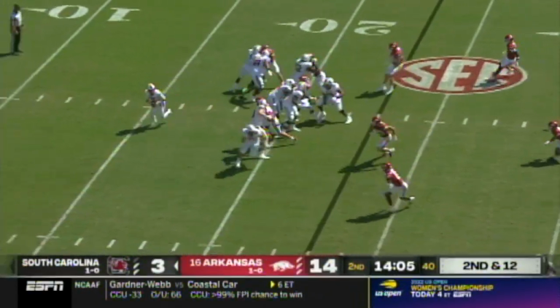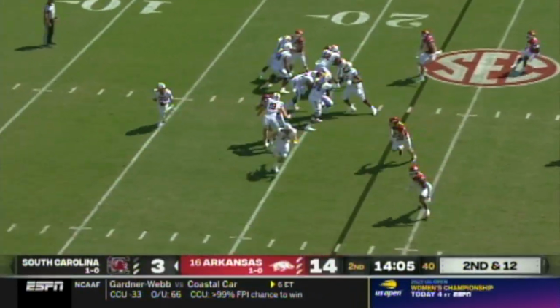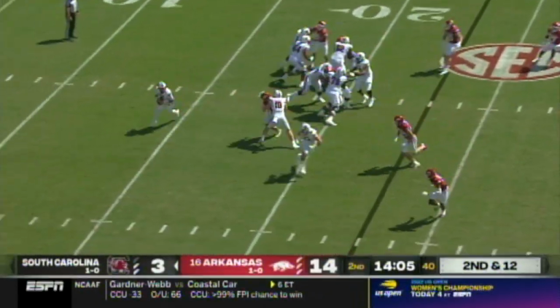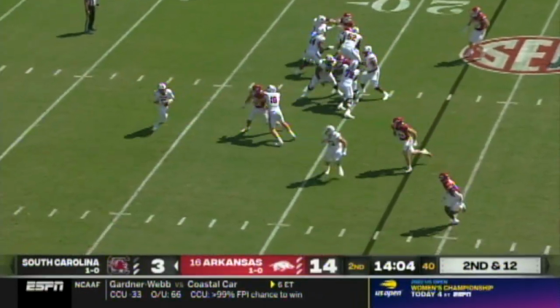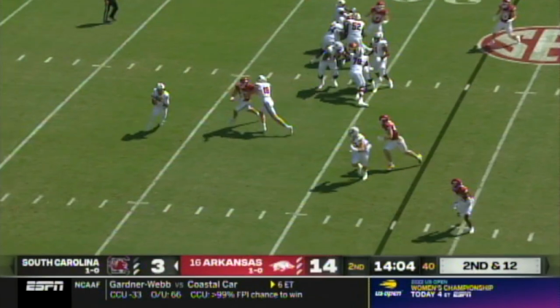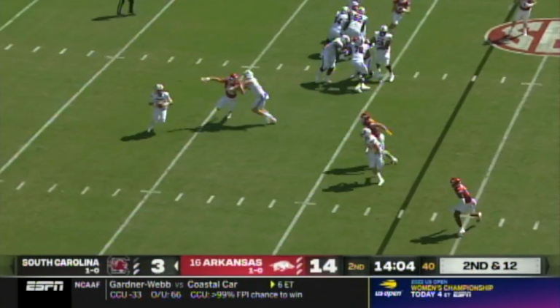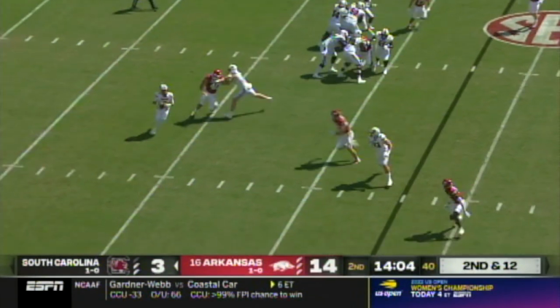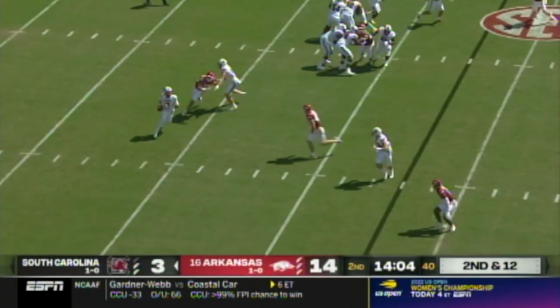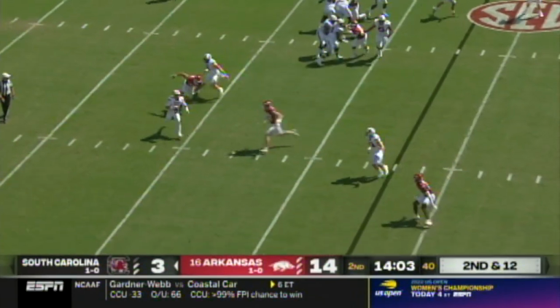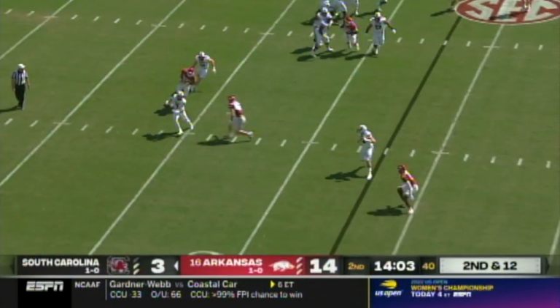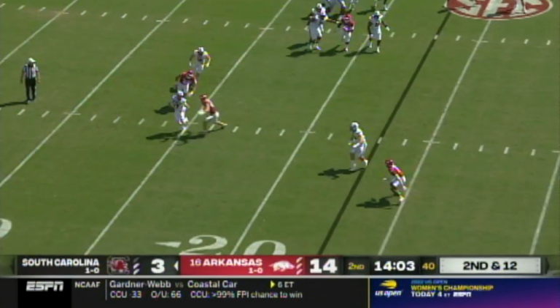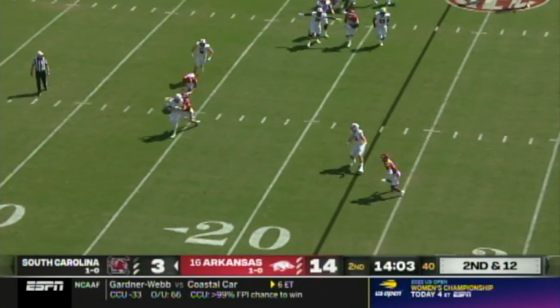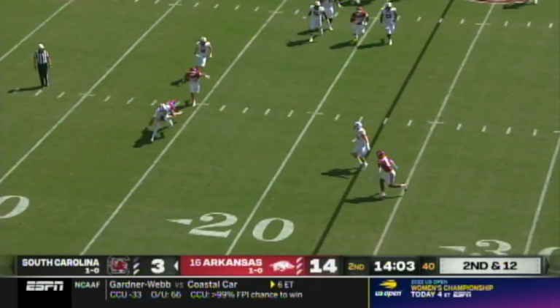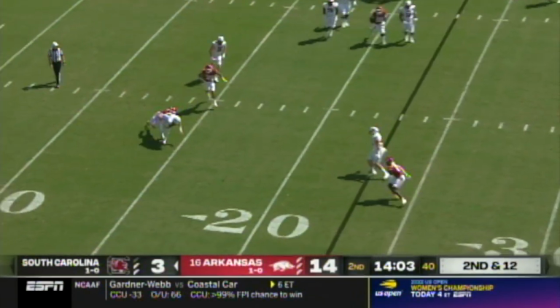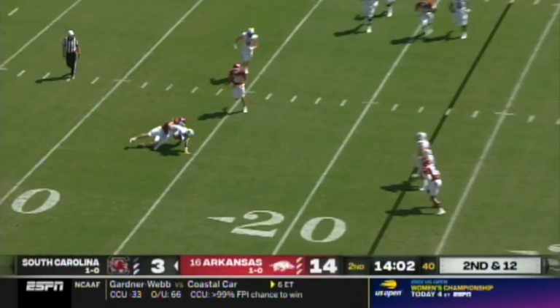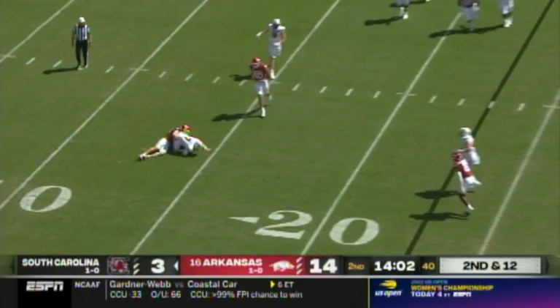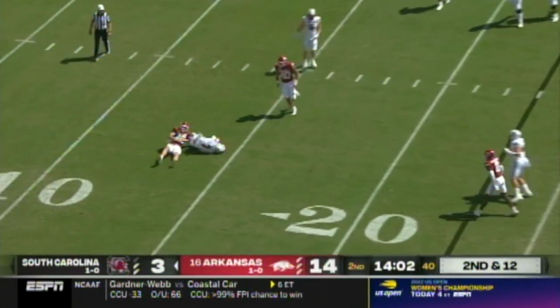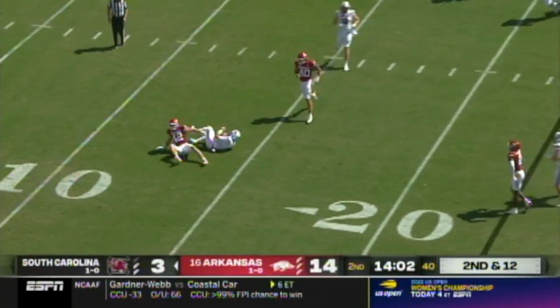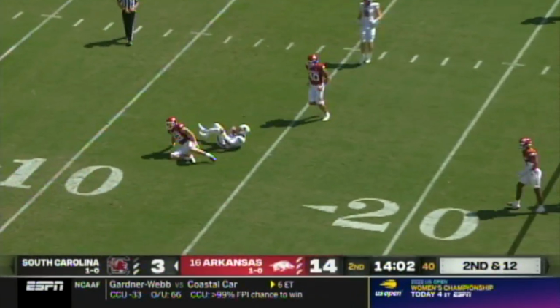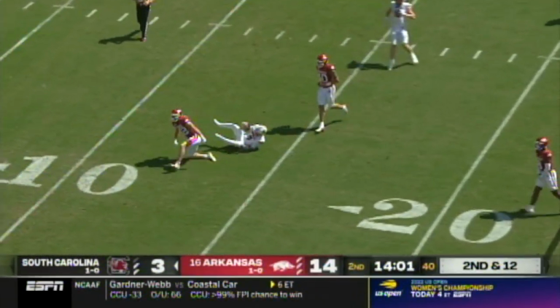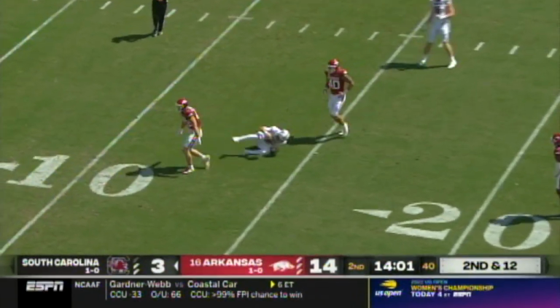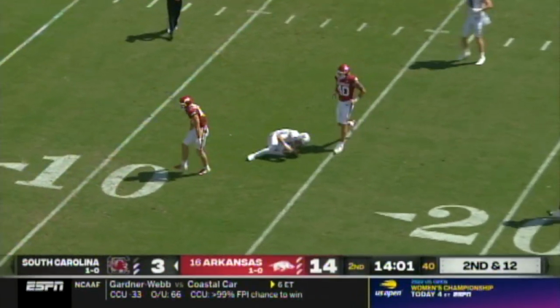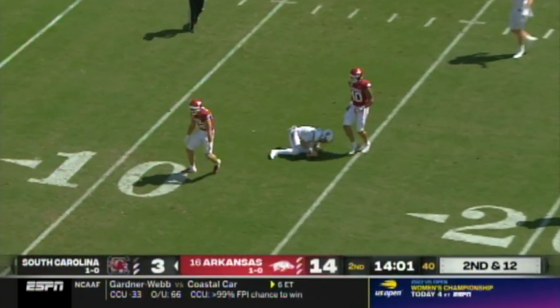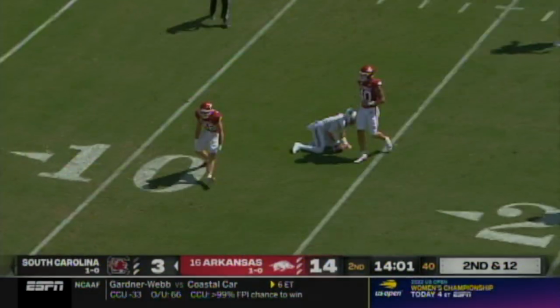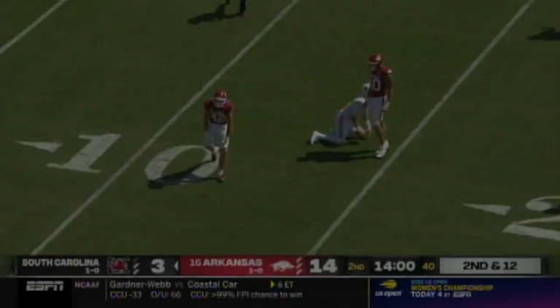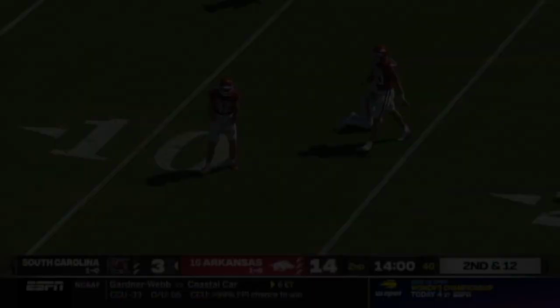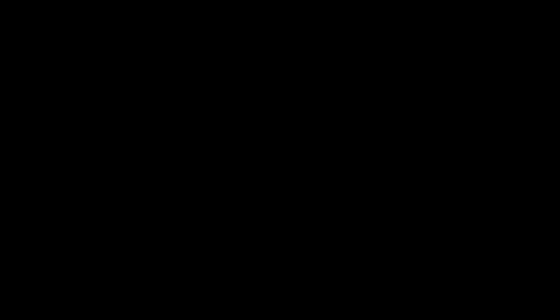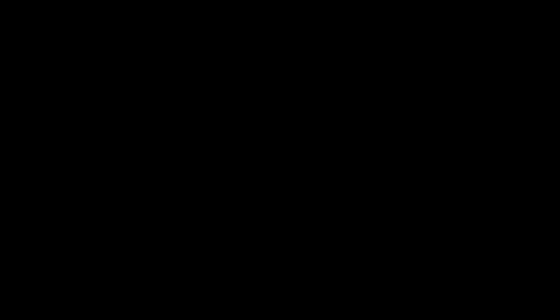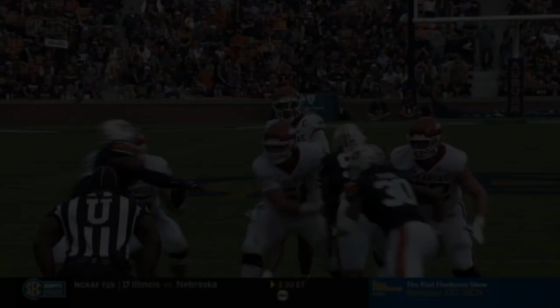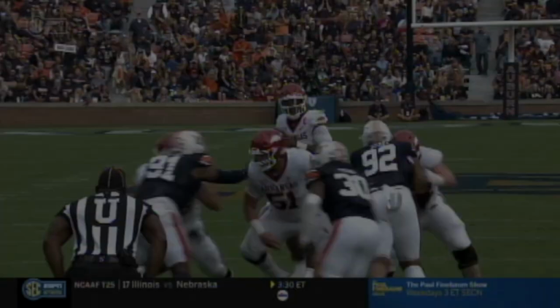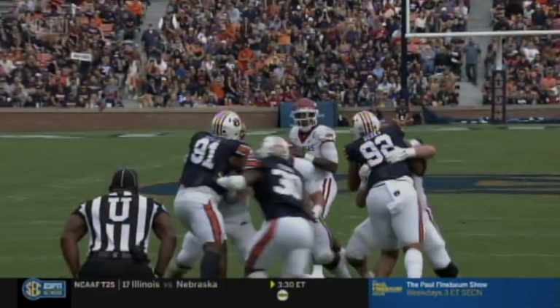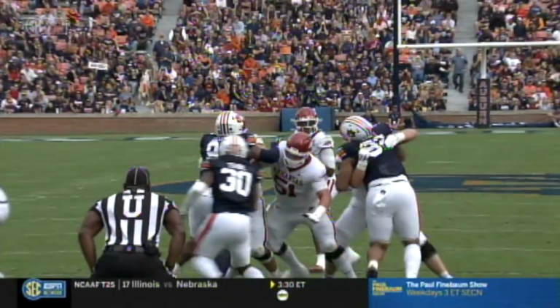Off play action on second down, rolls out — one first half for Drew Sanders!